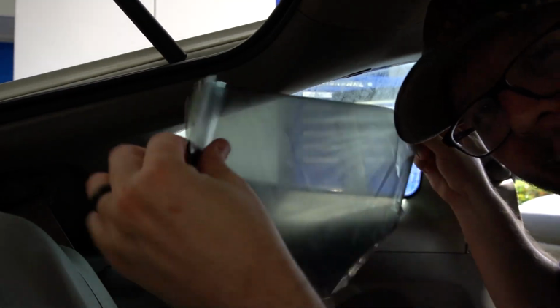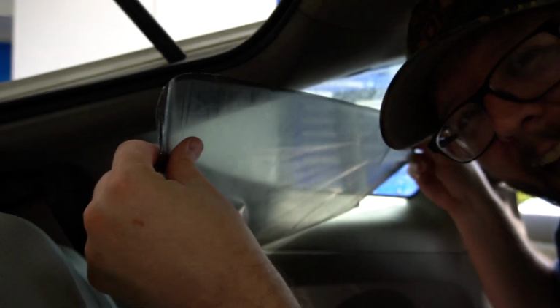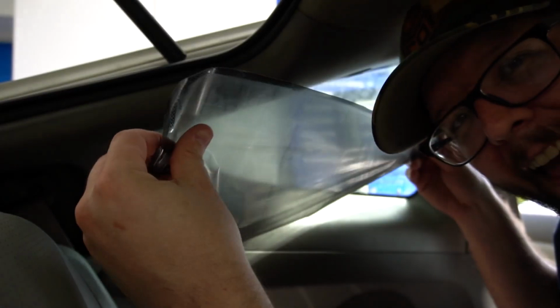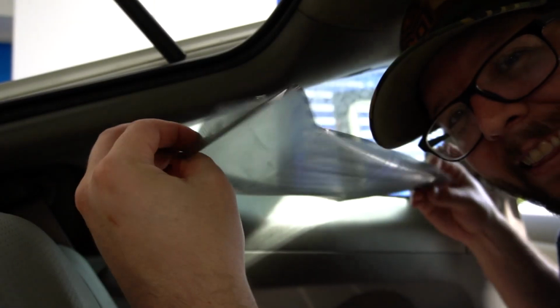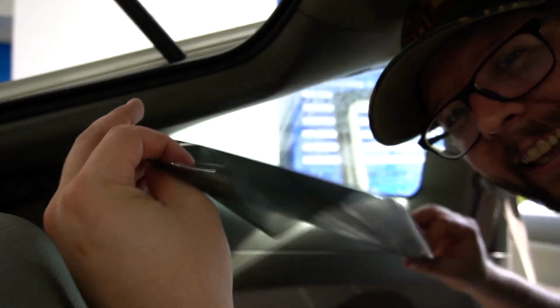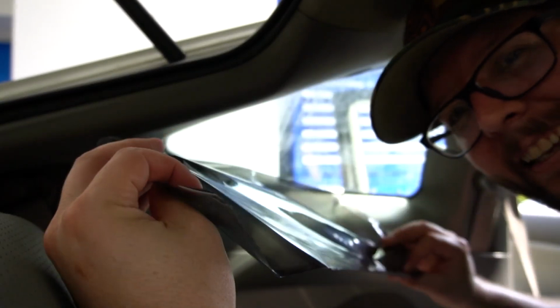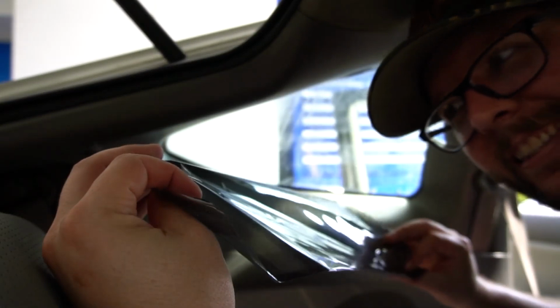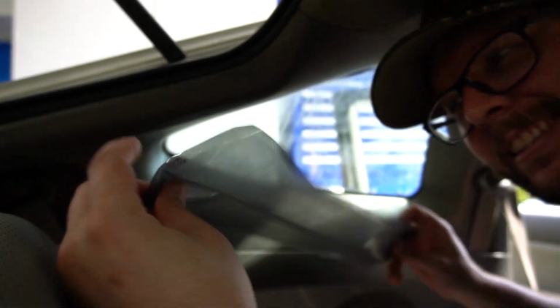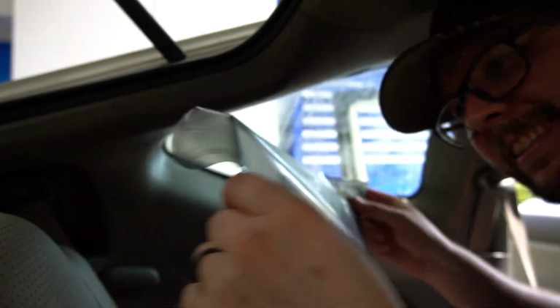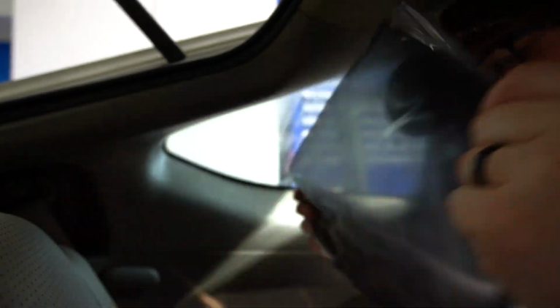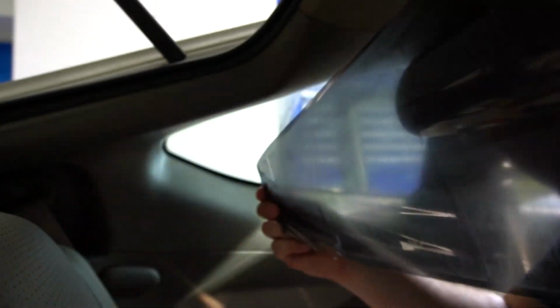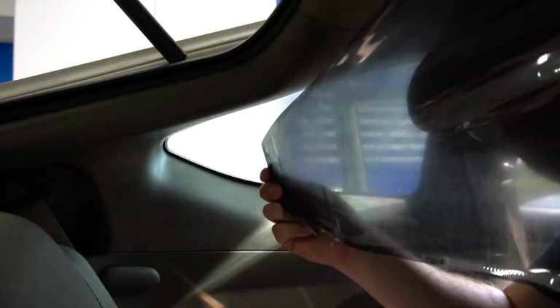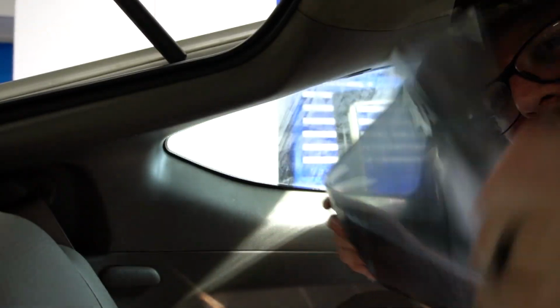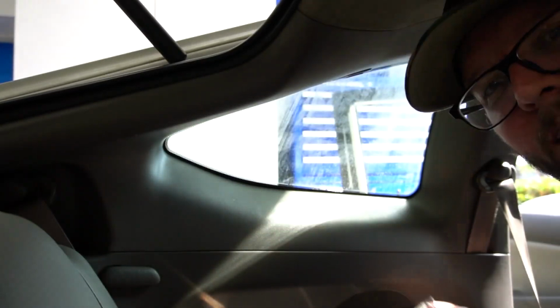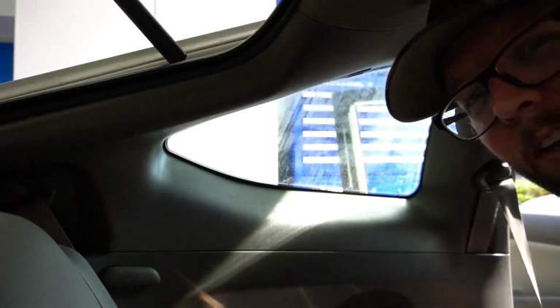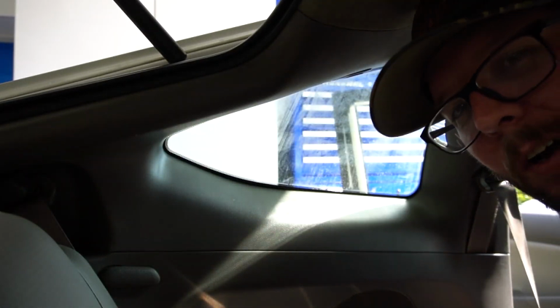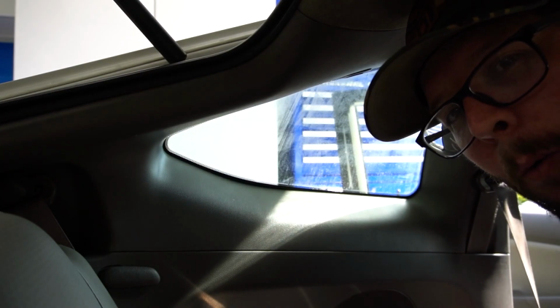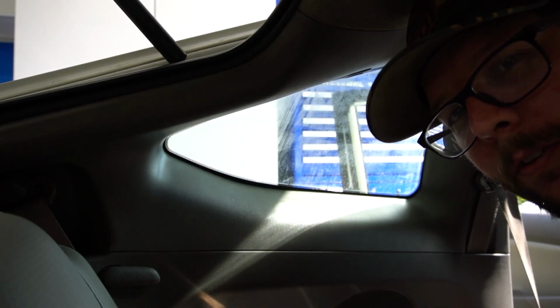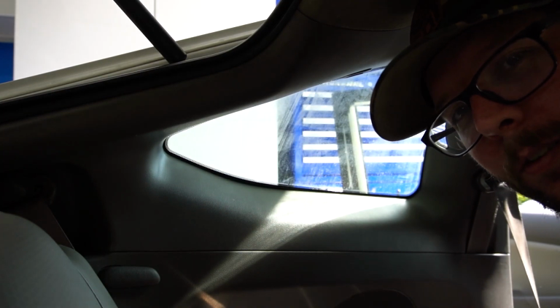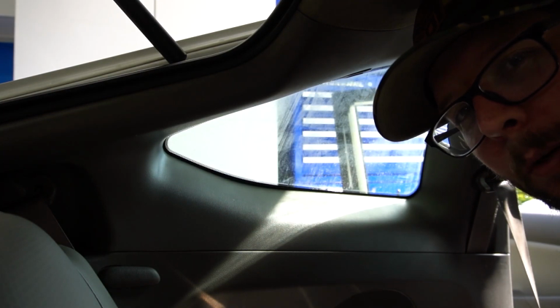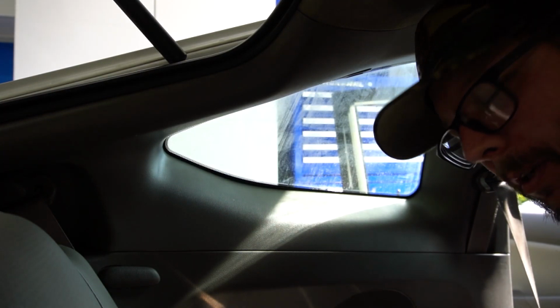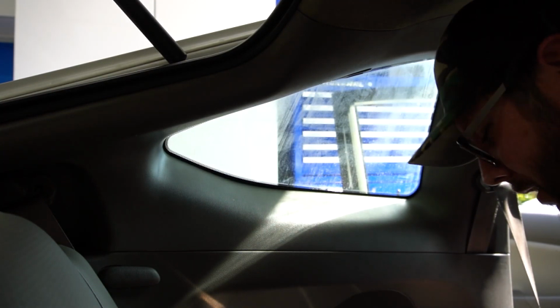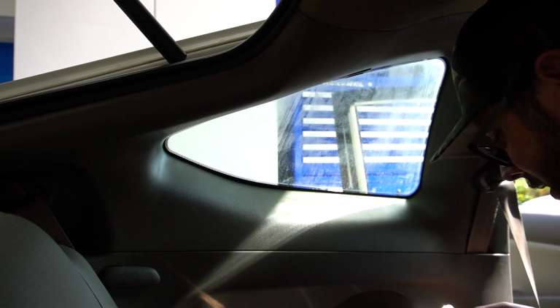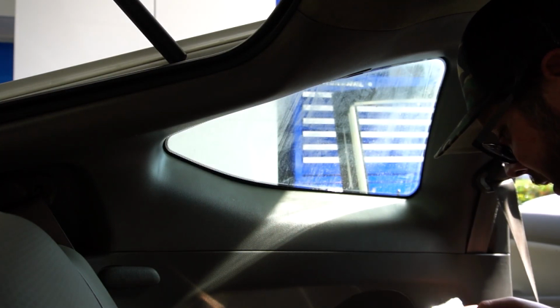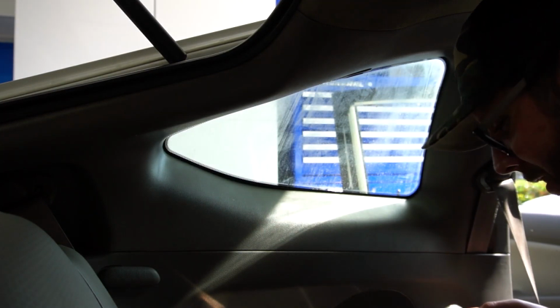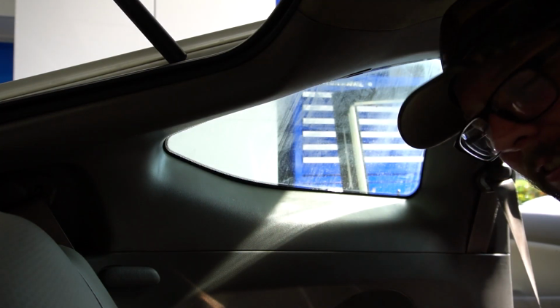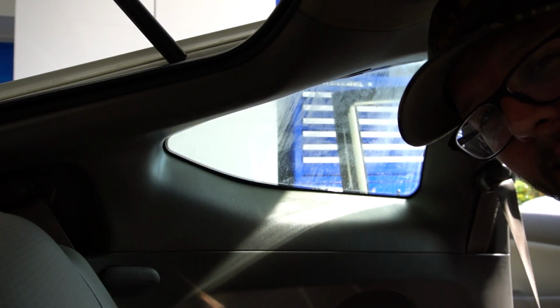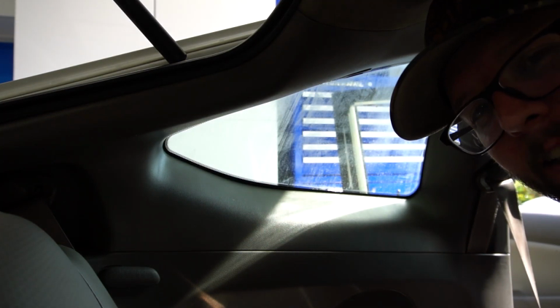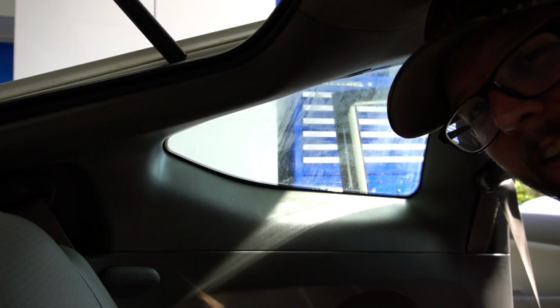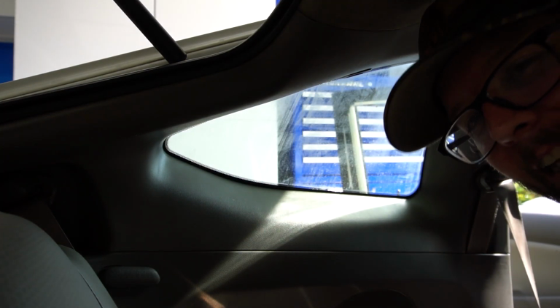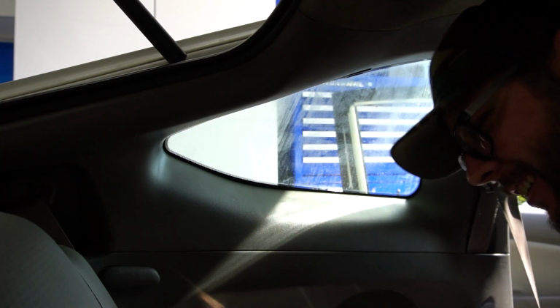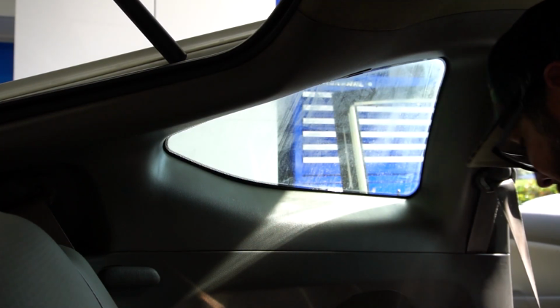Look at this! Almost in one piece. Let's go!